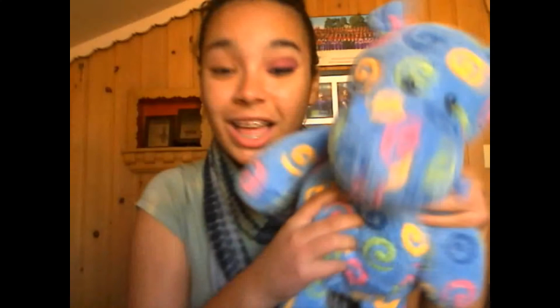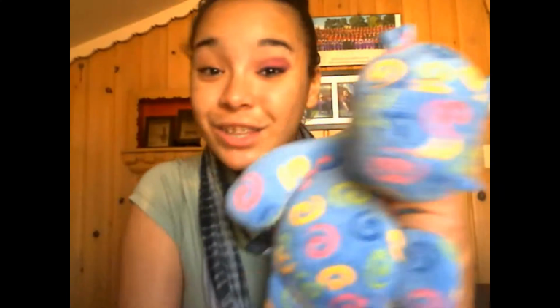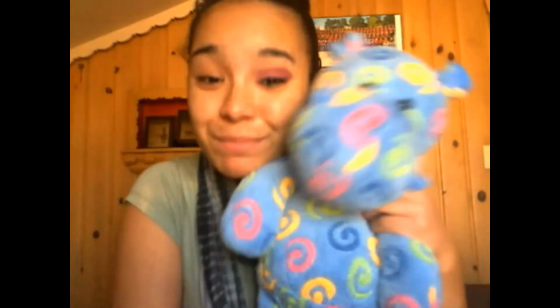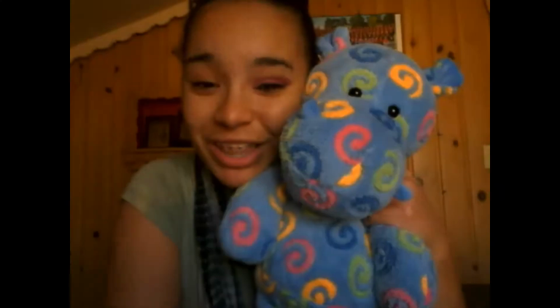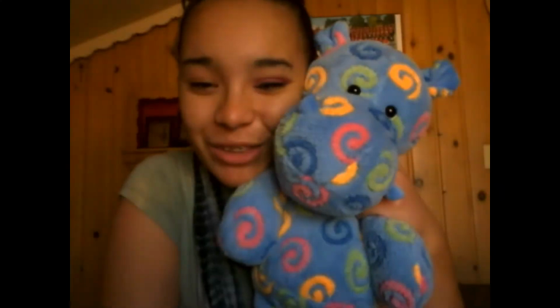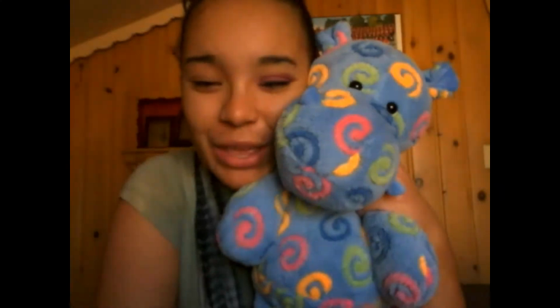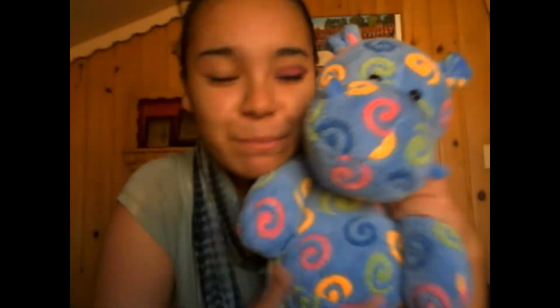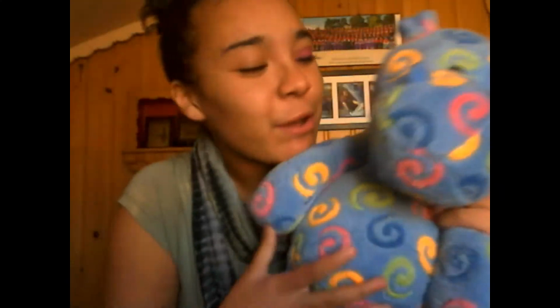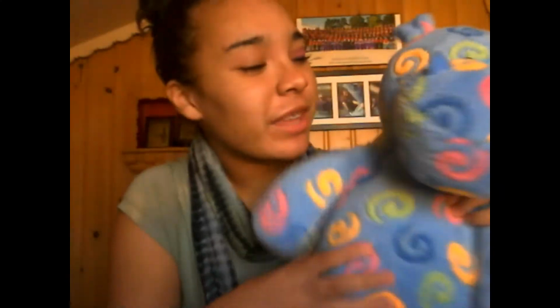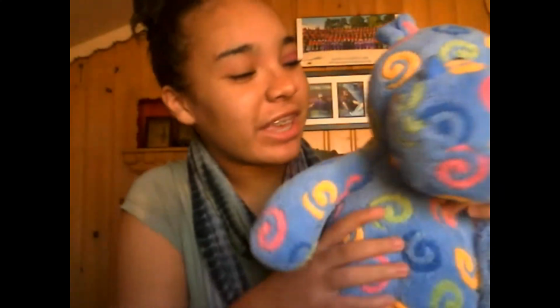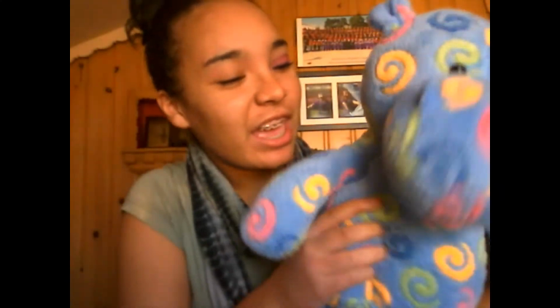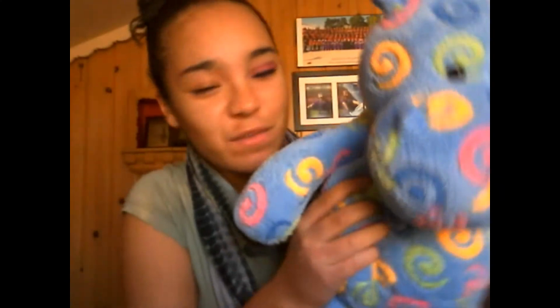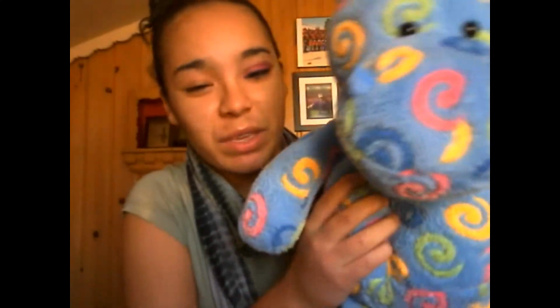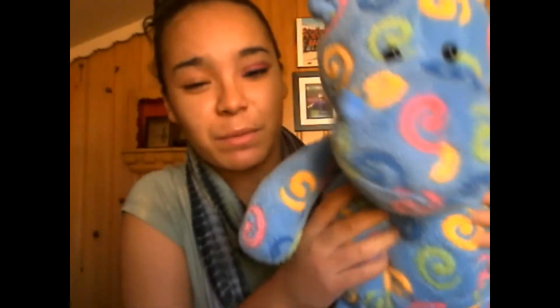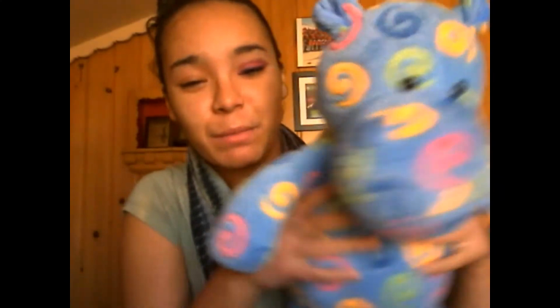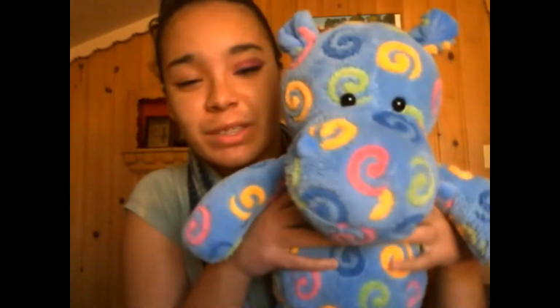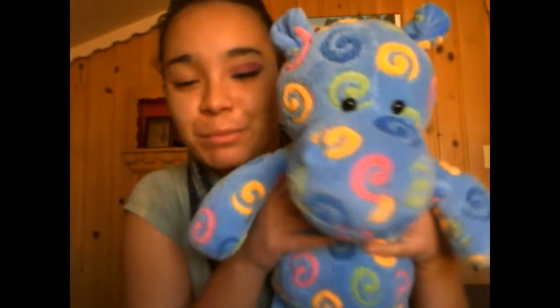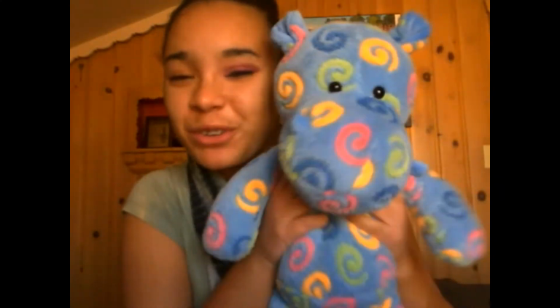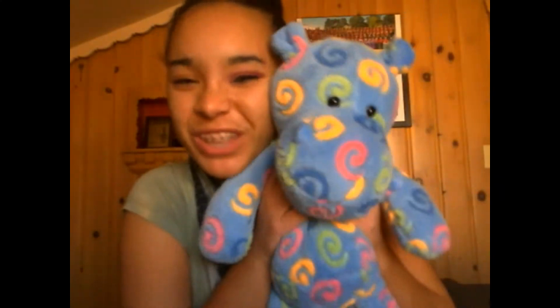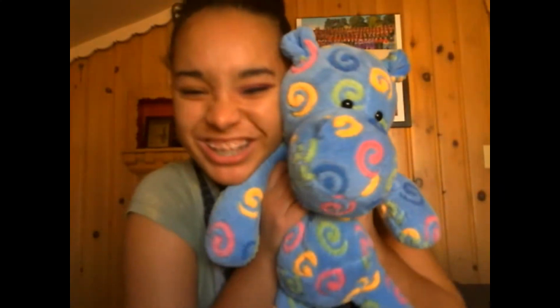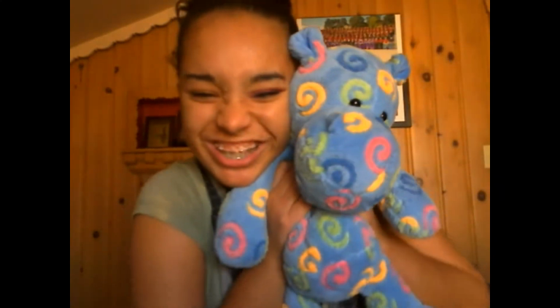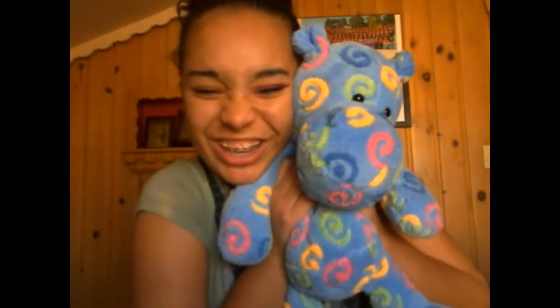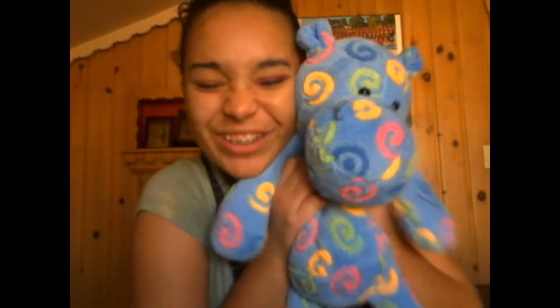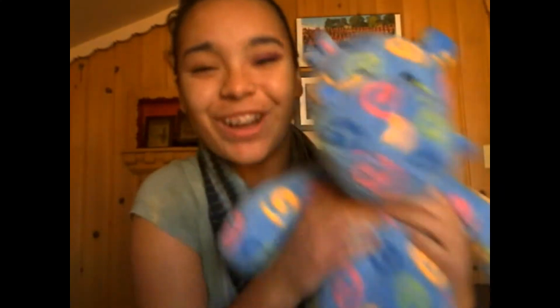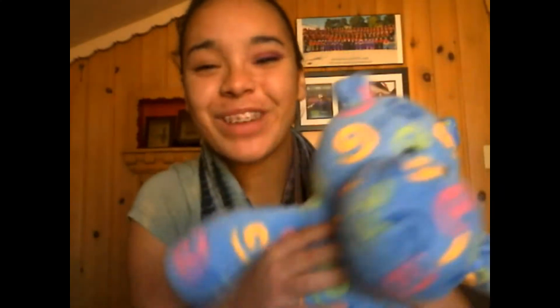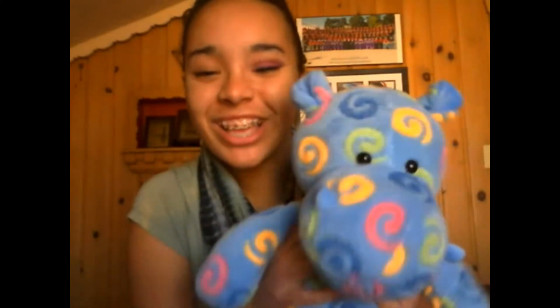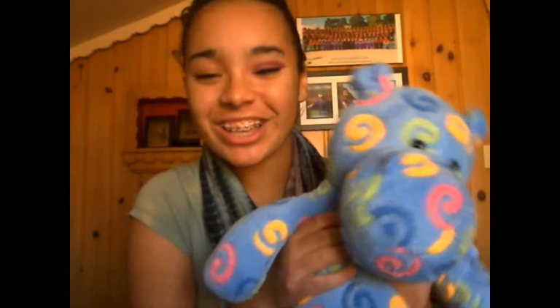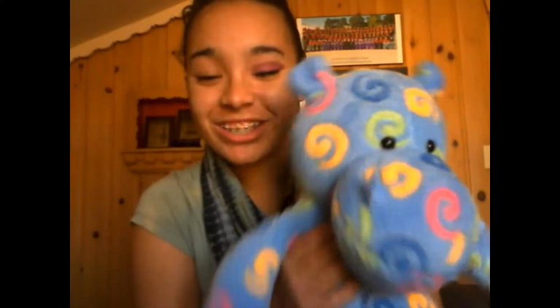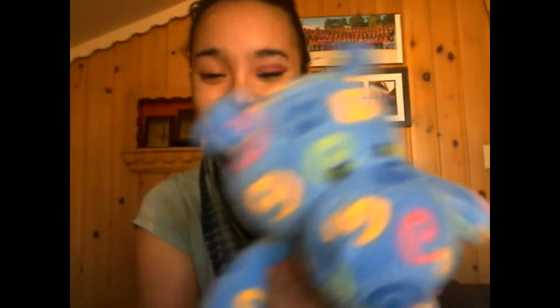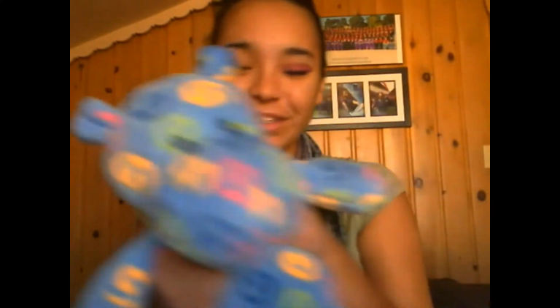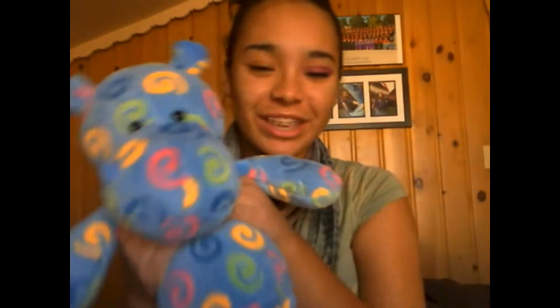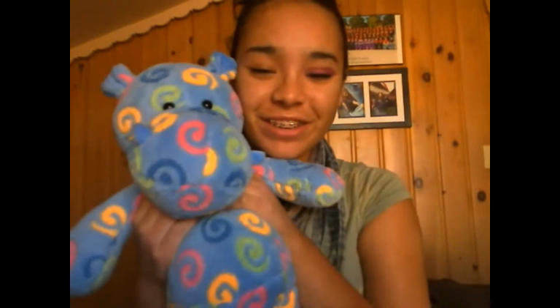Look at my little hippo that they gave me when we went to Brookfield Zoo. Oh my gosh, it's so cute.